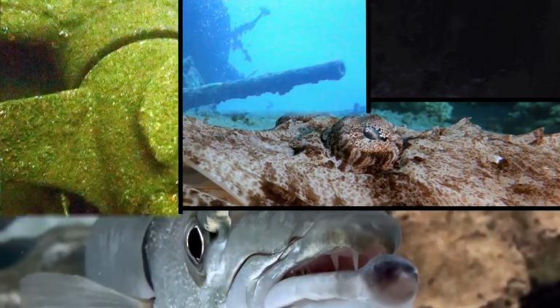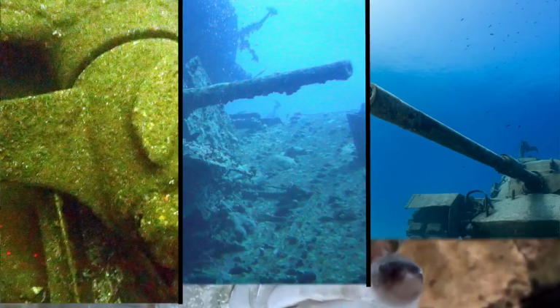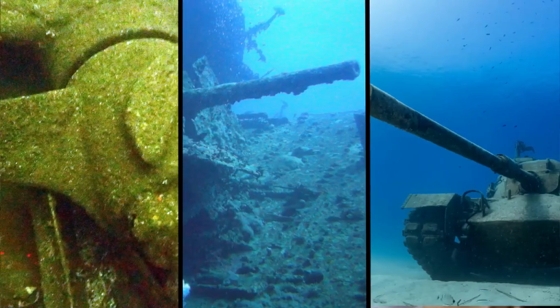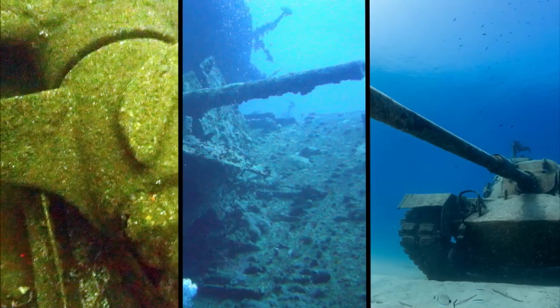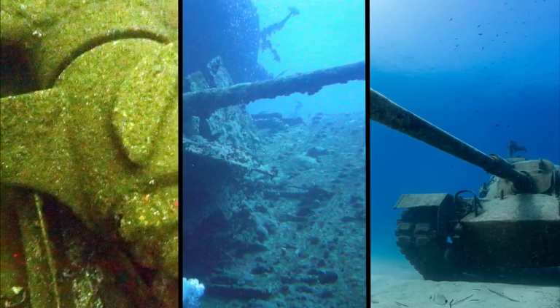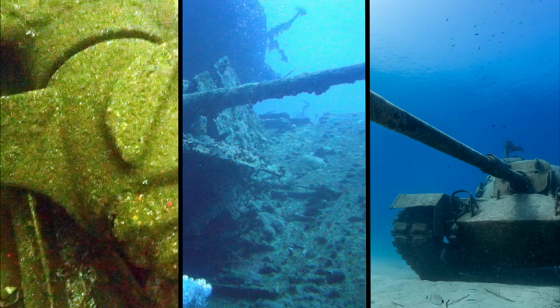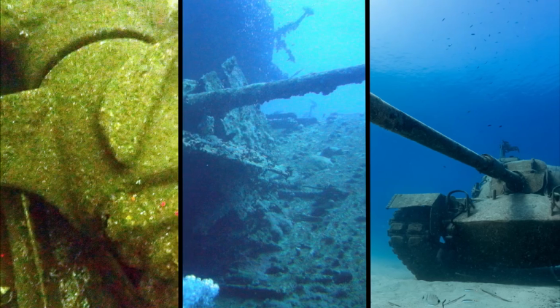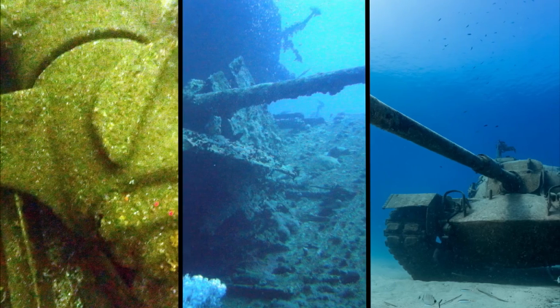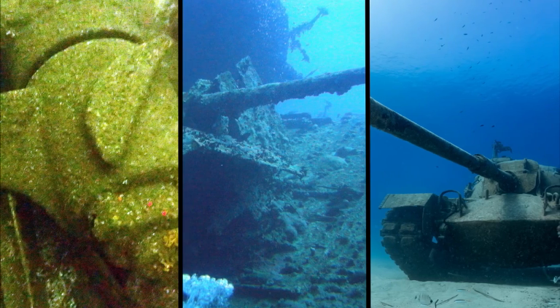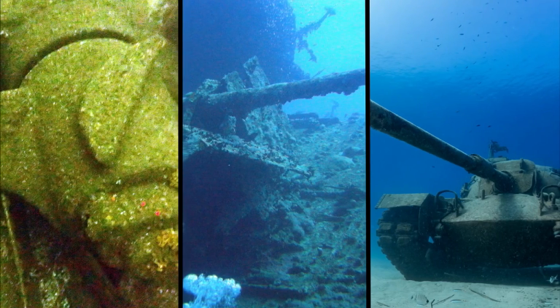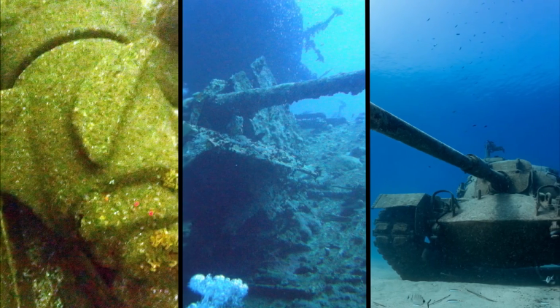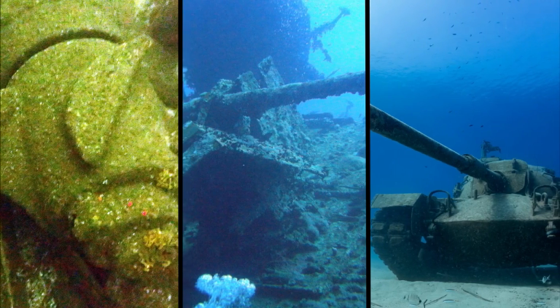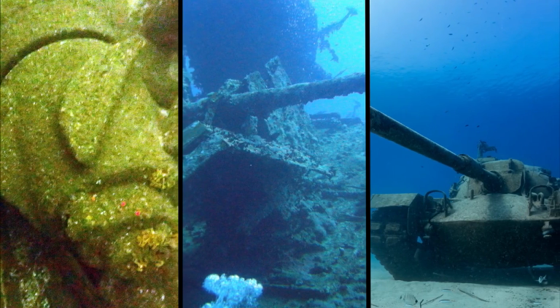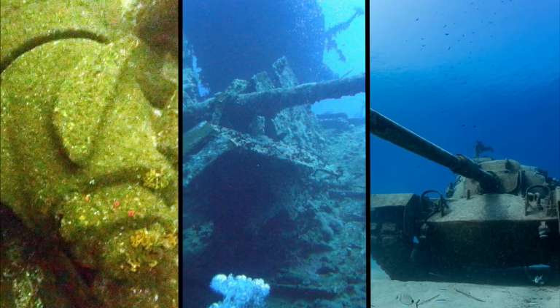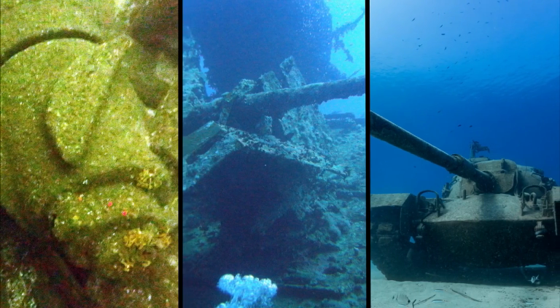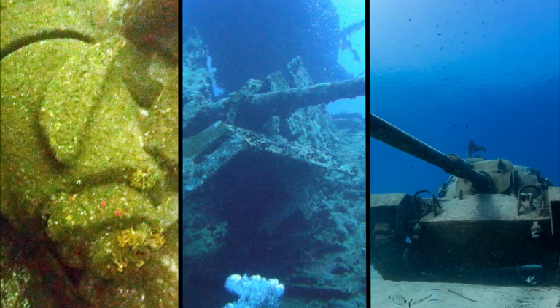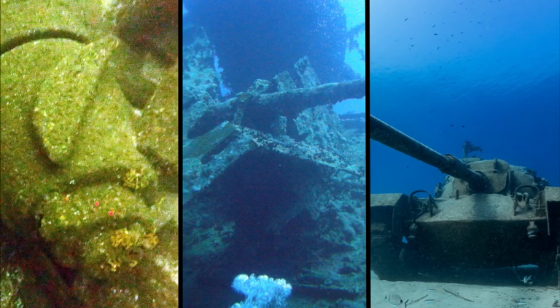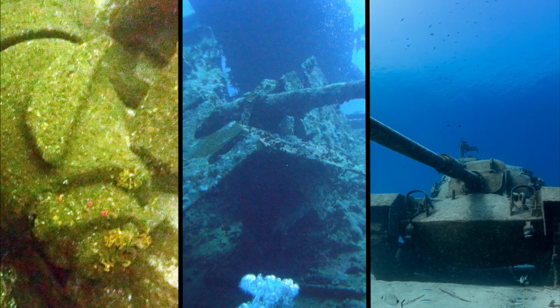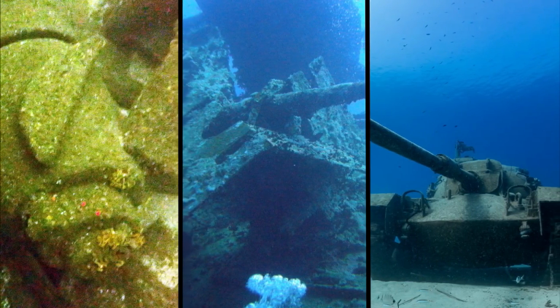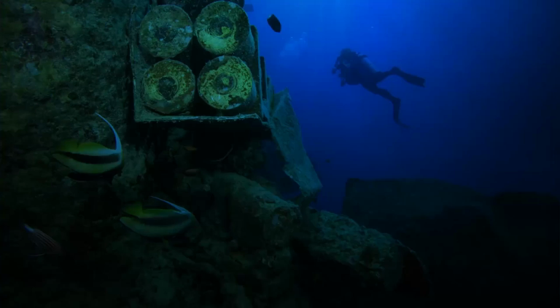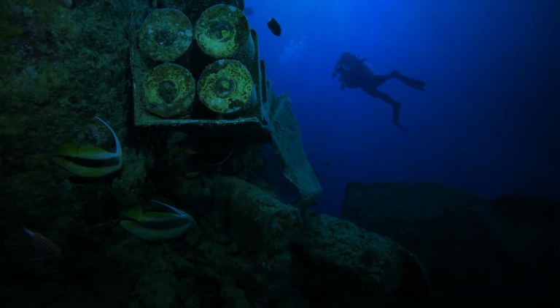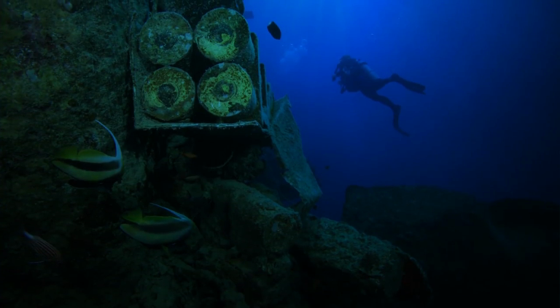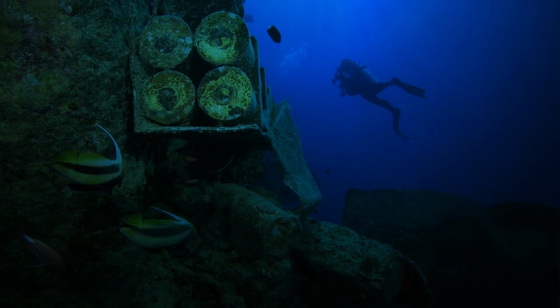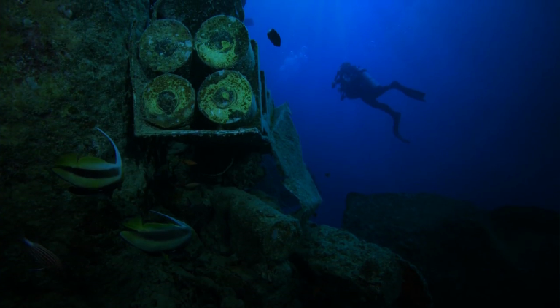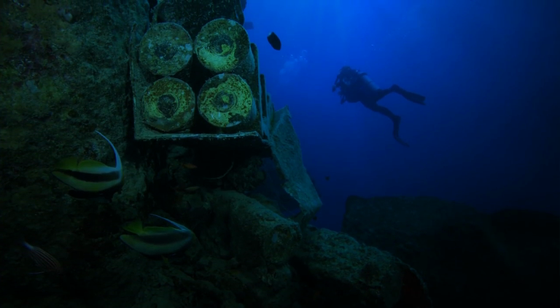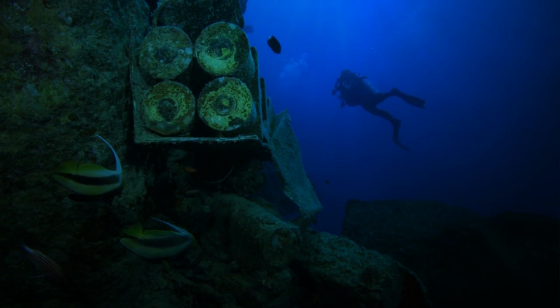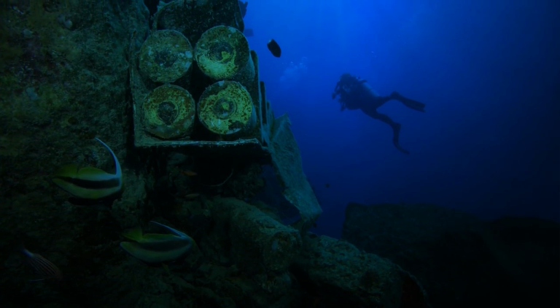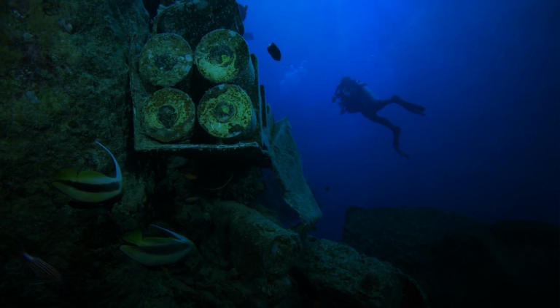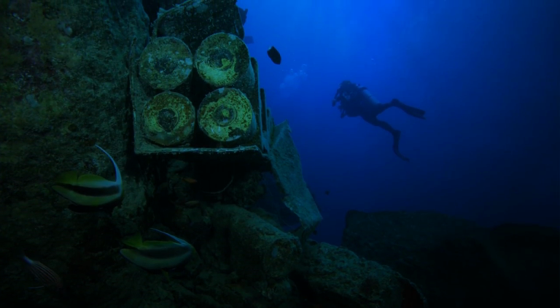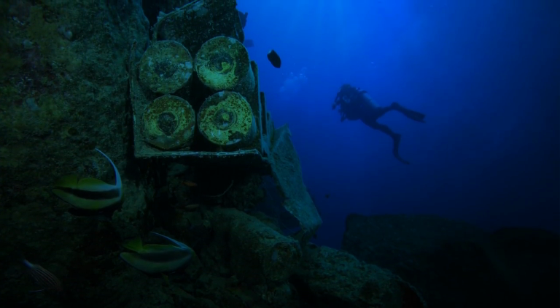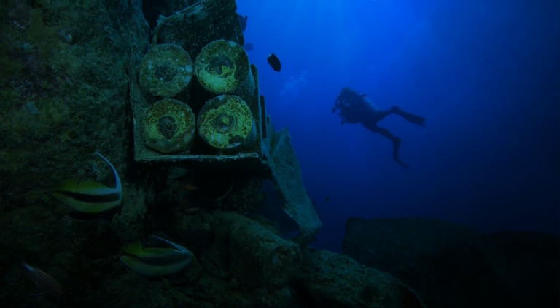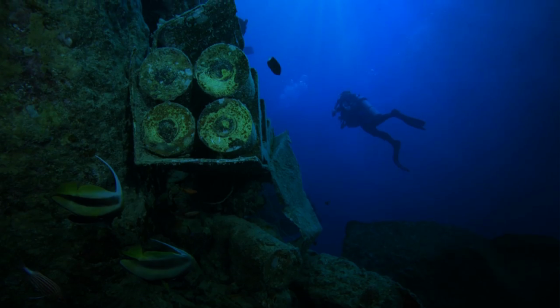Nearby is the gigantic propeller, the two anti-aircraft guns, tanks, and munitions — all spread out in the rubble.